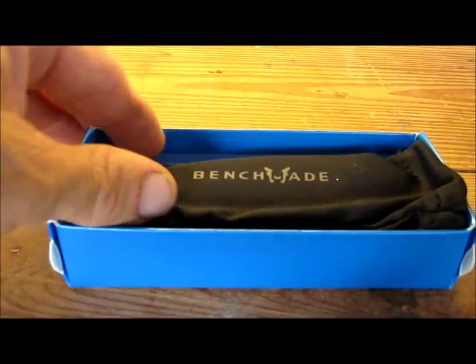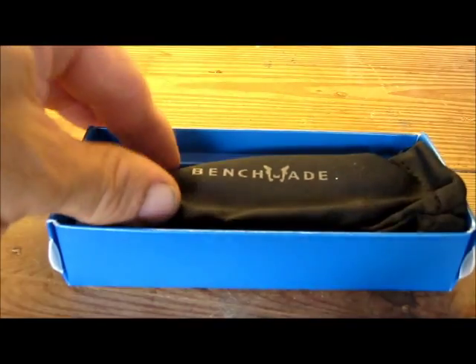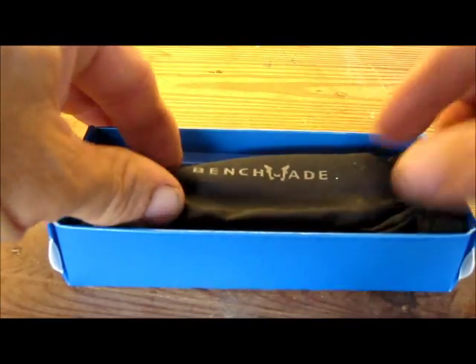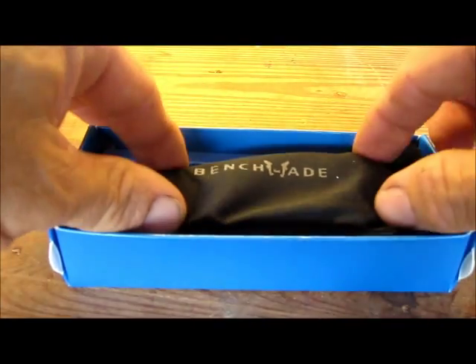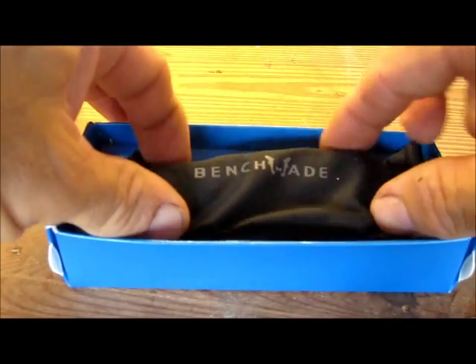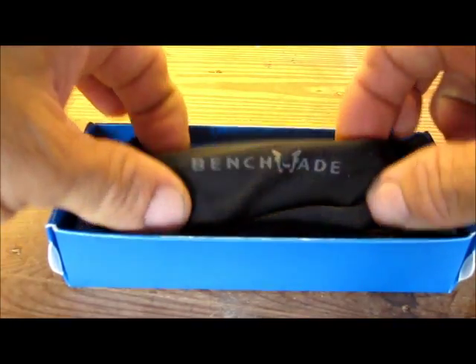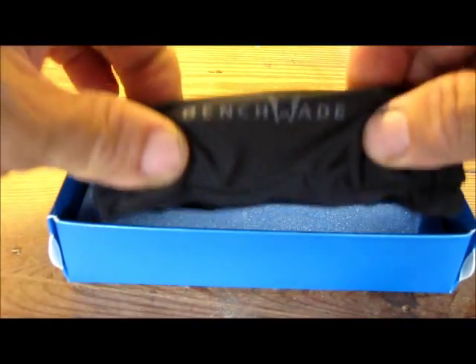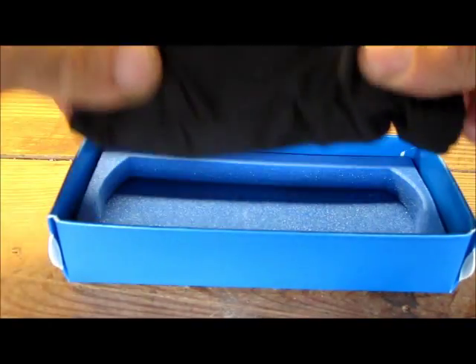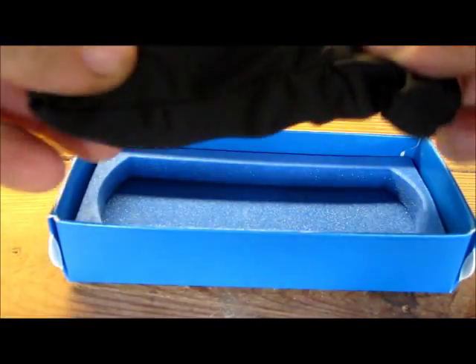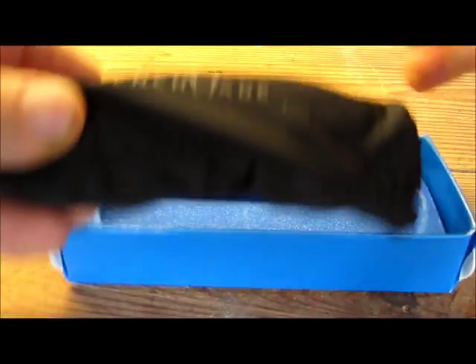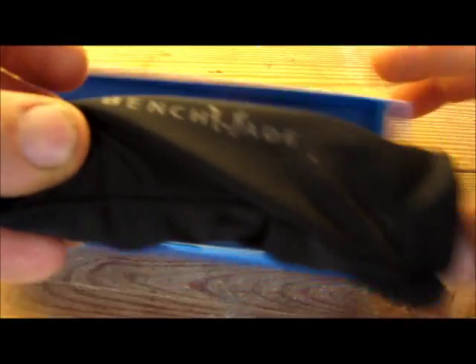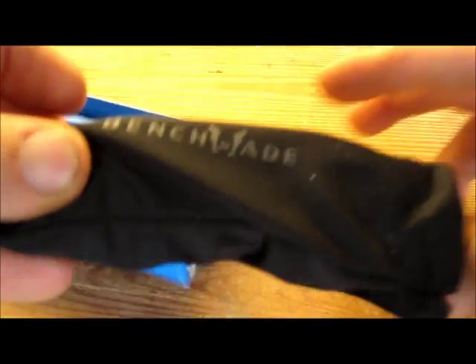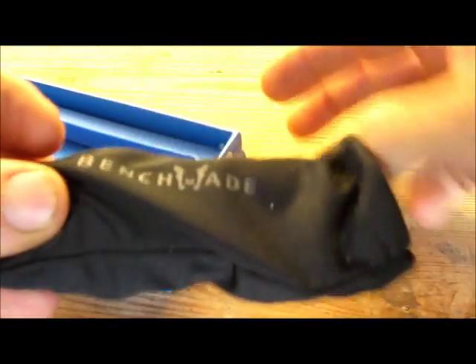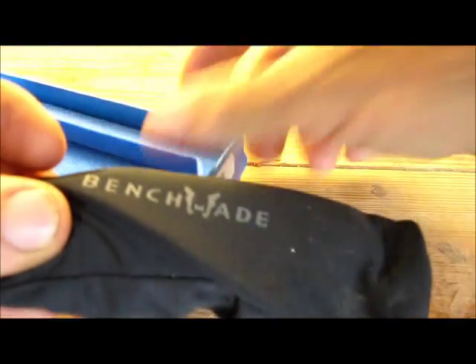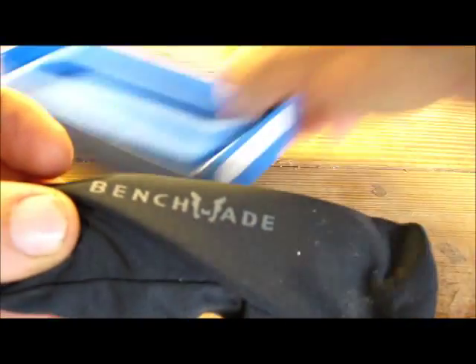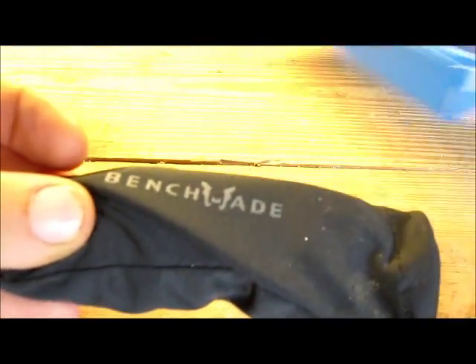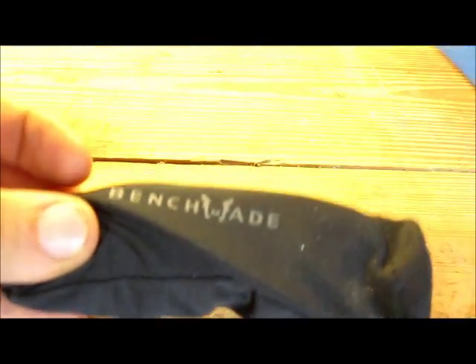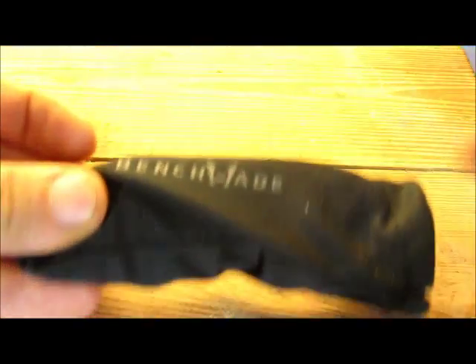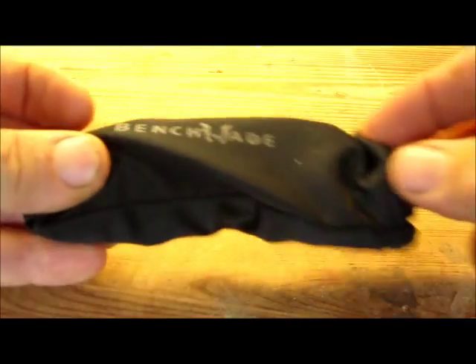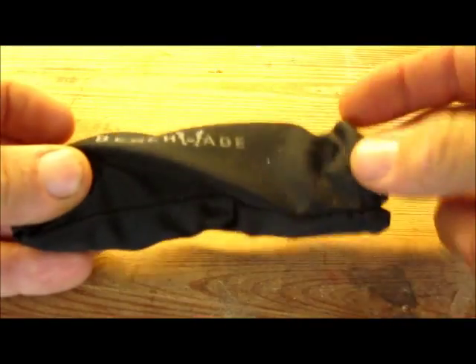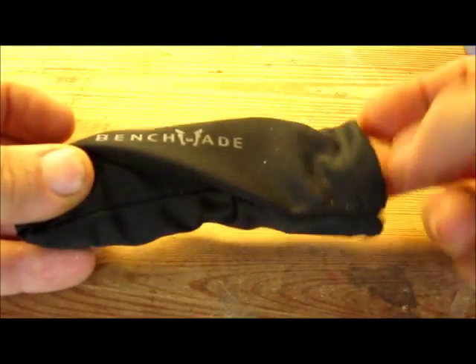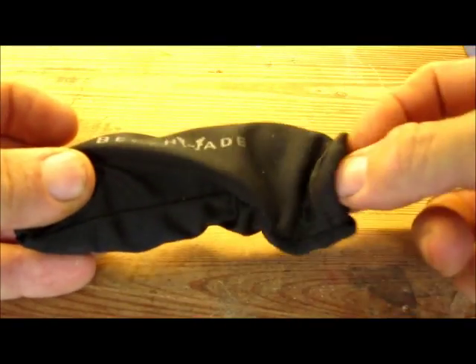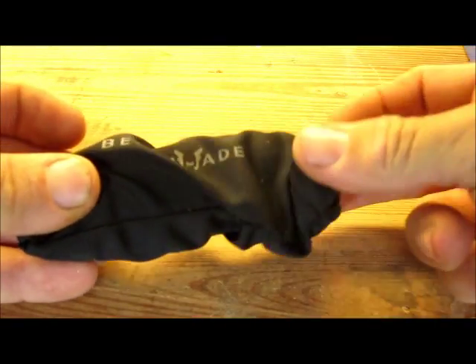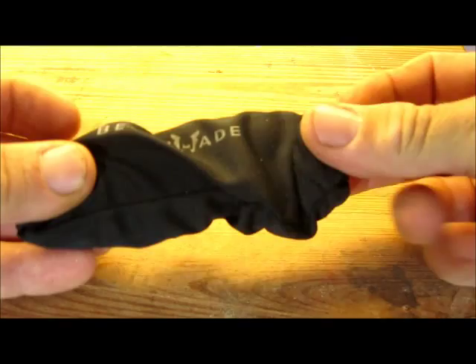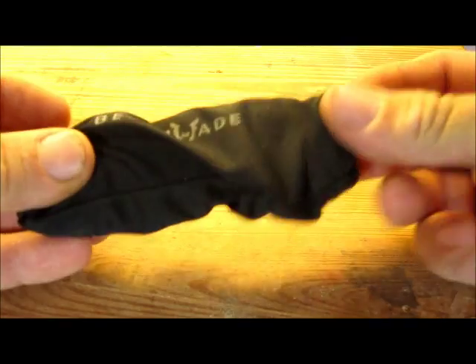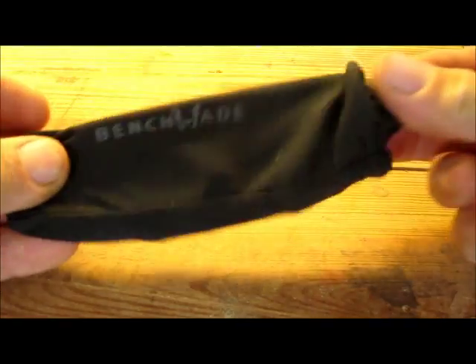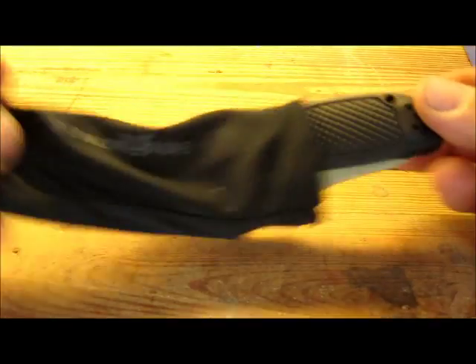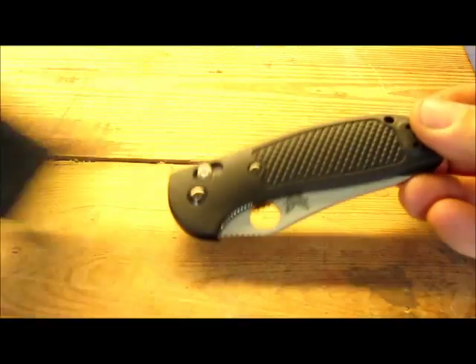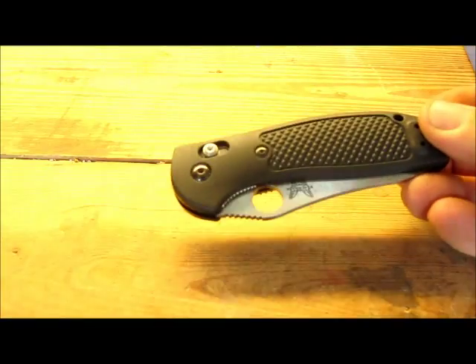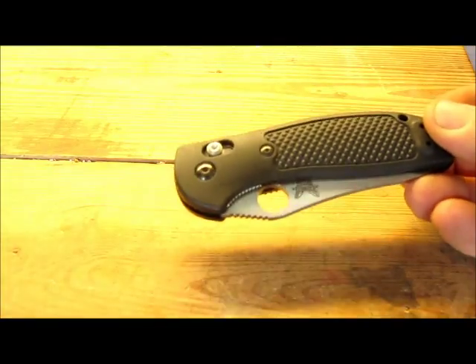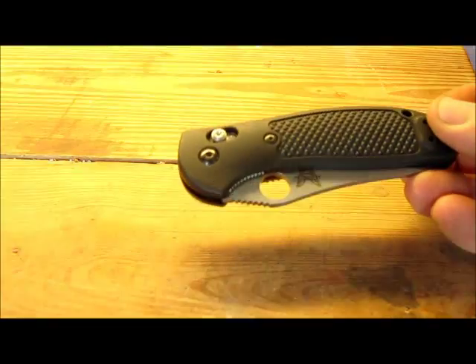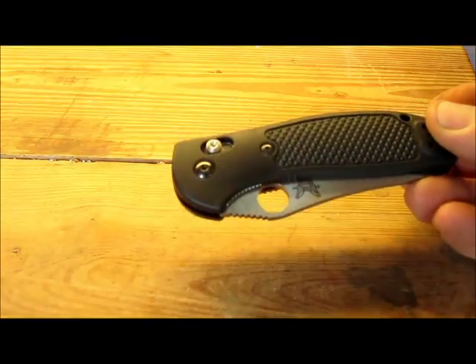It comes in this little drawstring pouch which, once I take it out, I never use again.